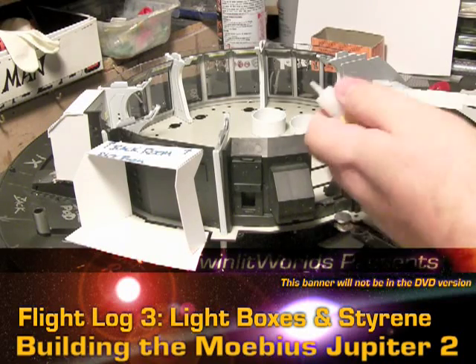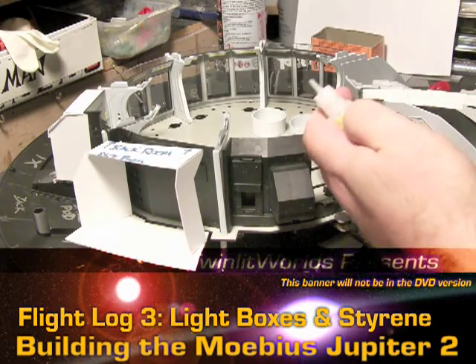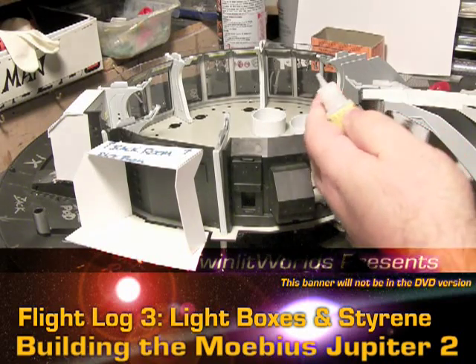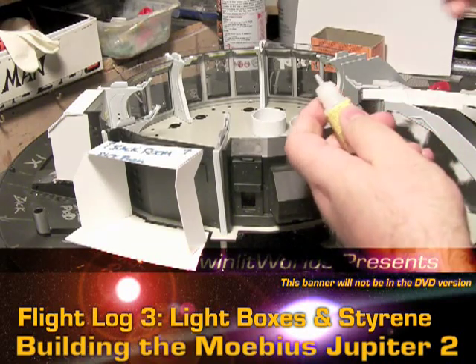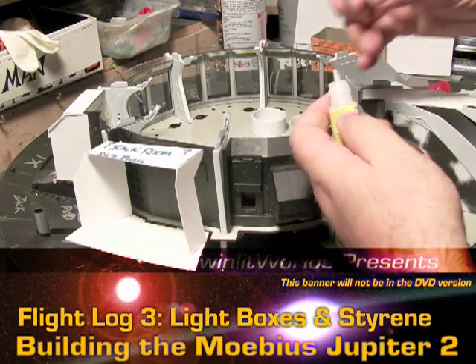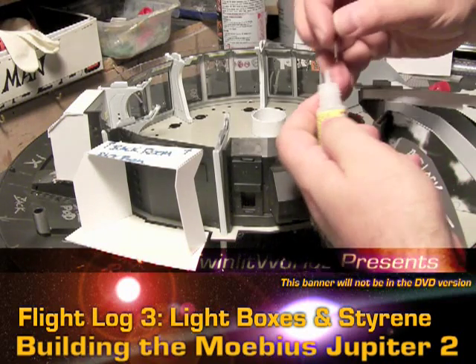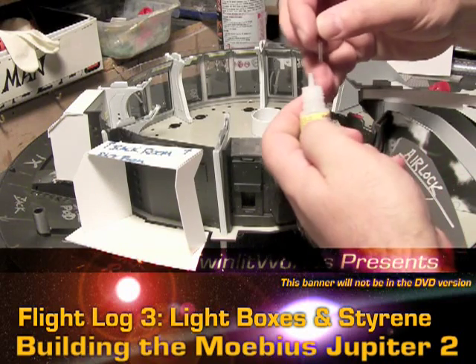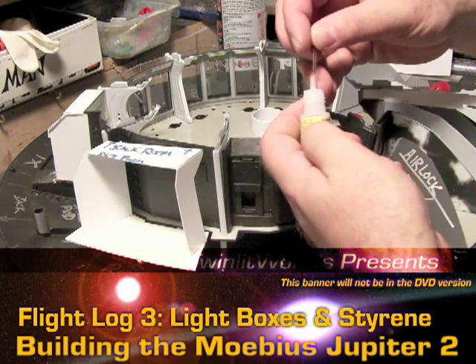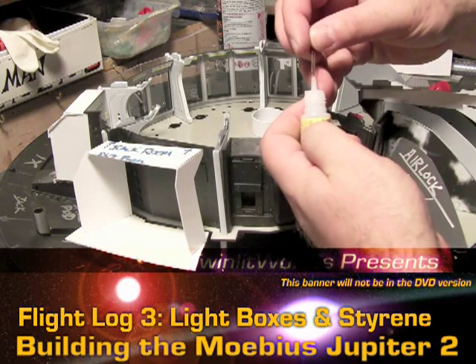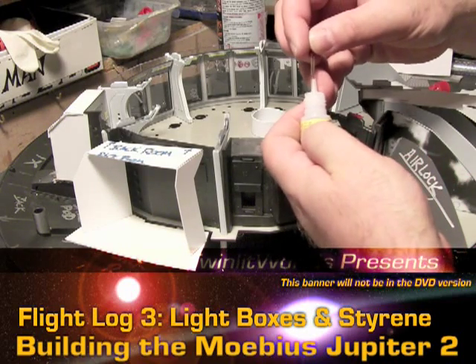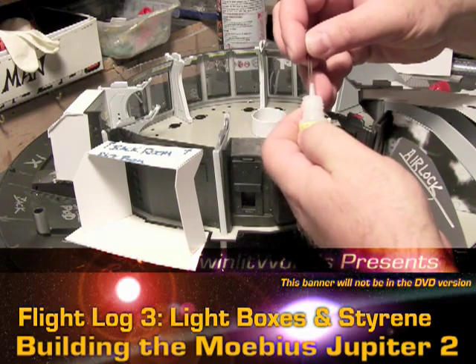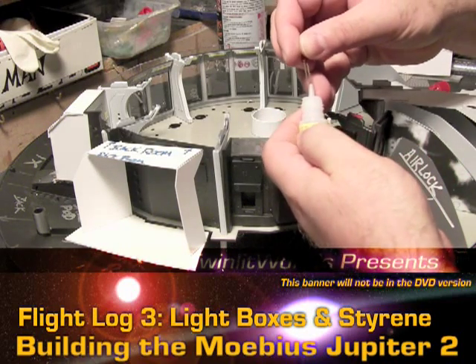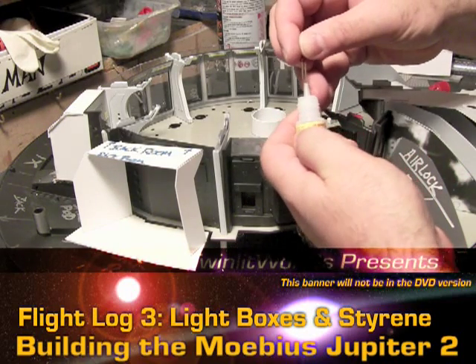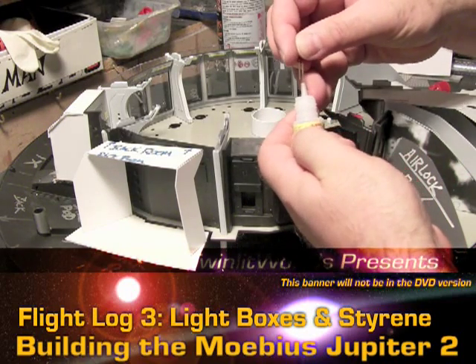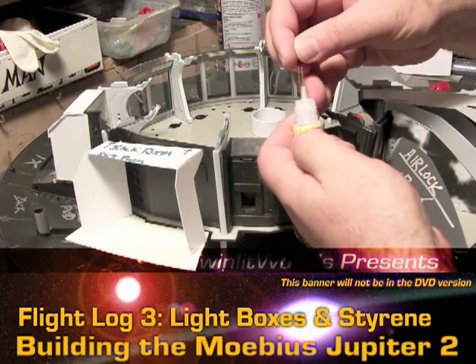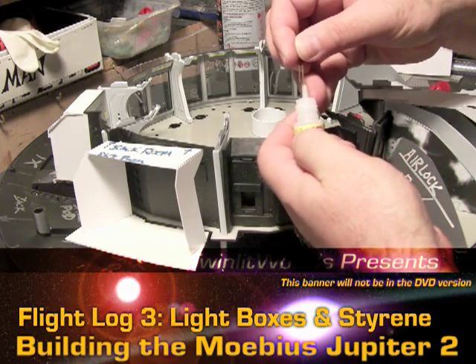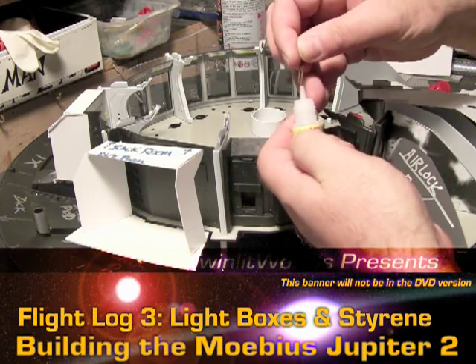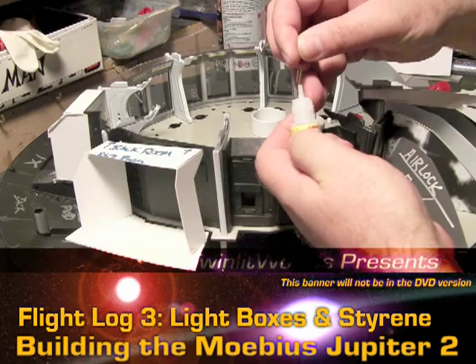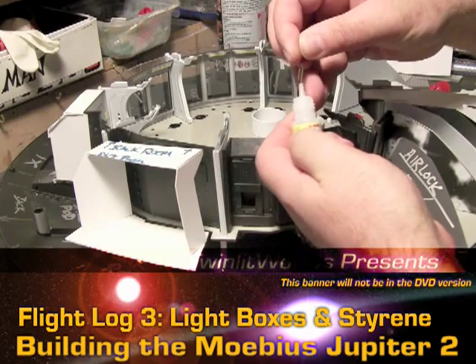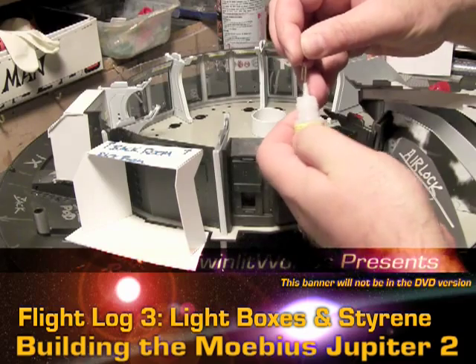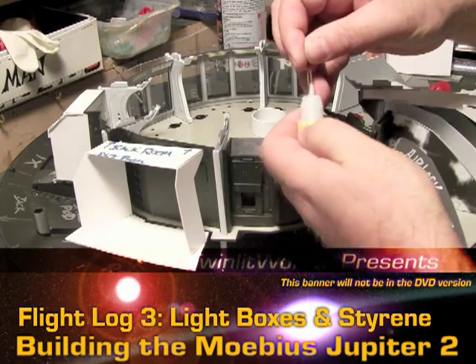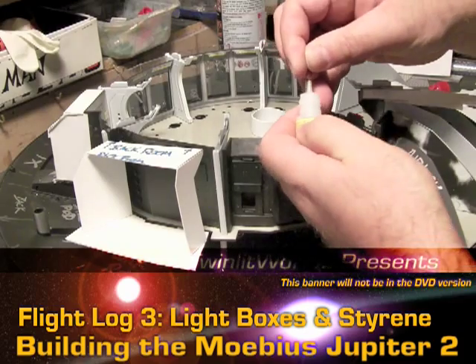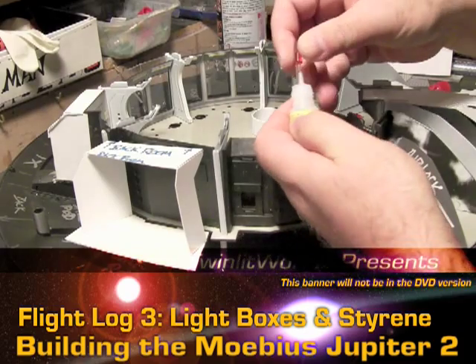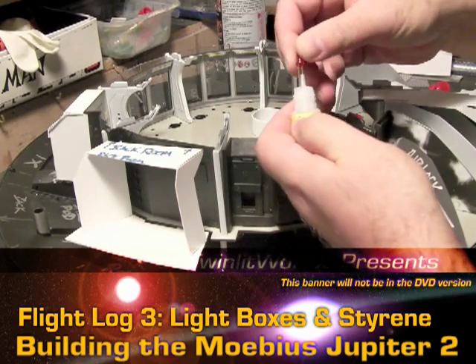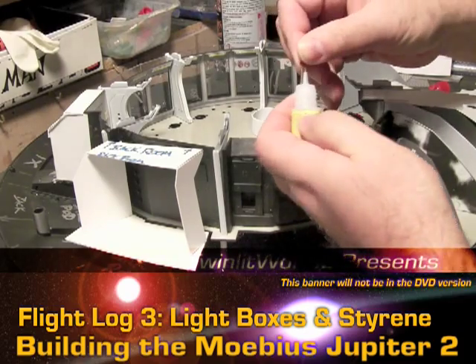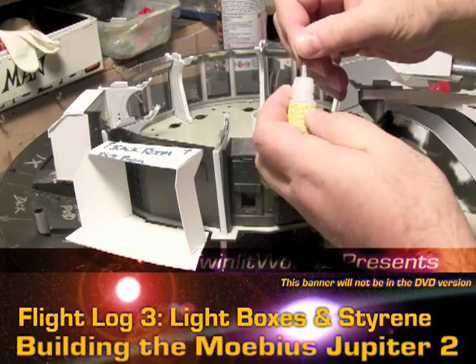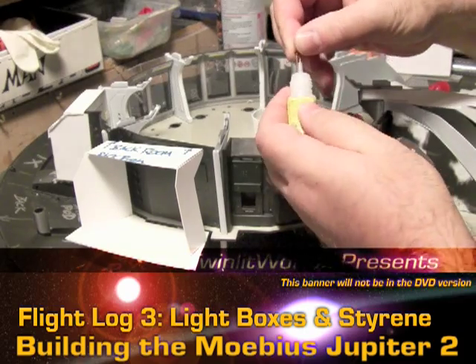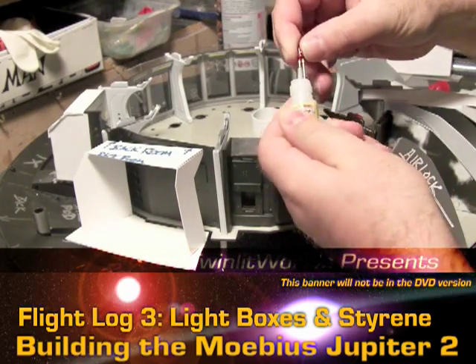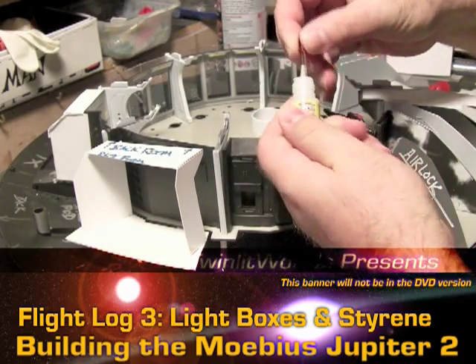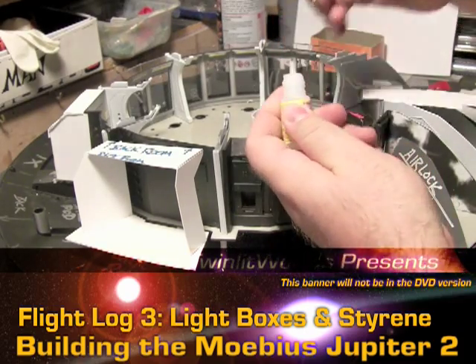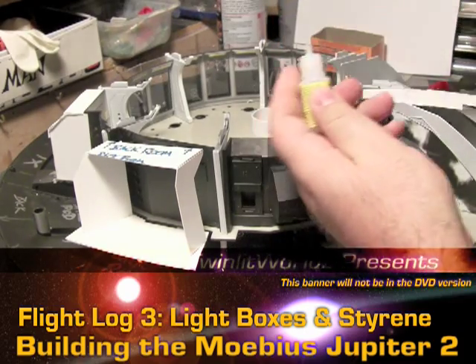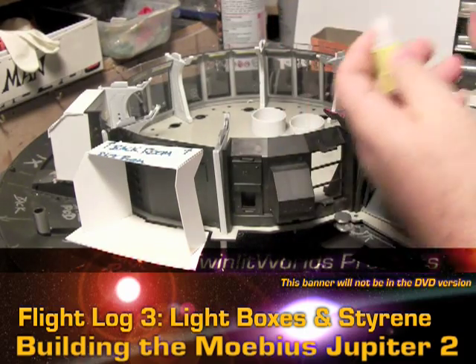If your super glue ever clogs up, the legs of an LED usually work pretty well to get in there.